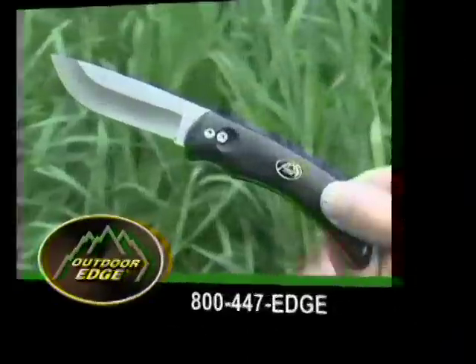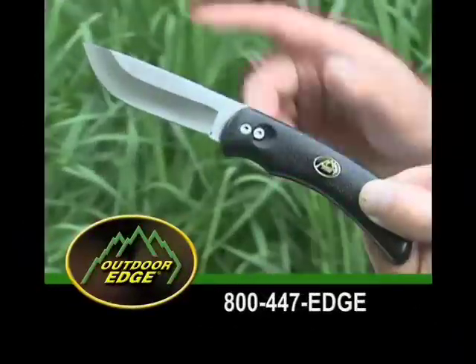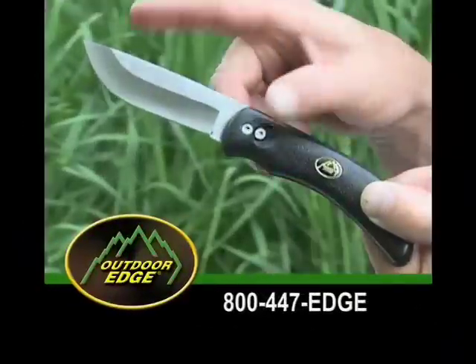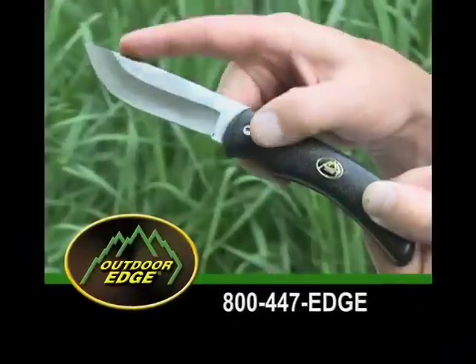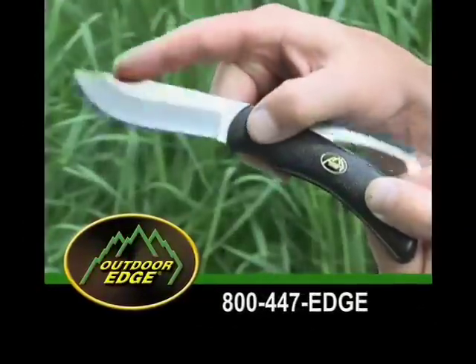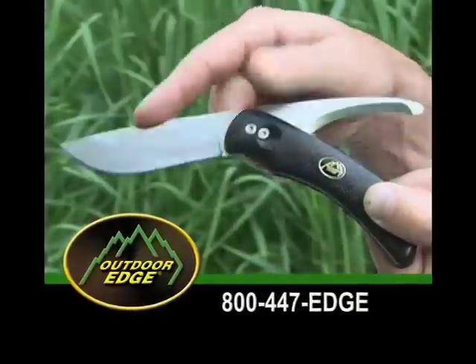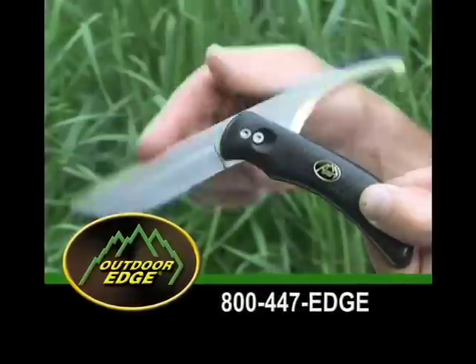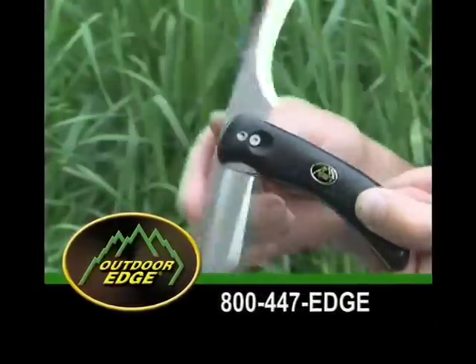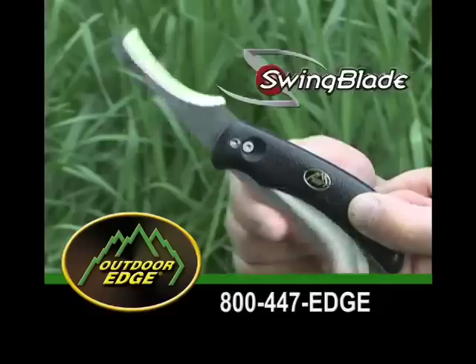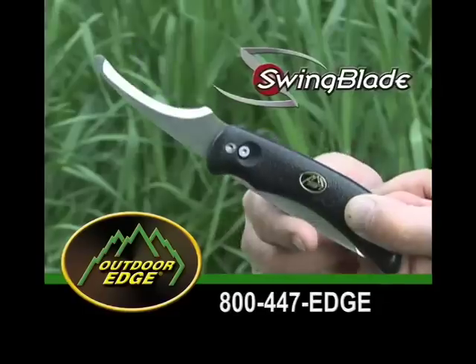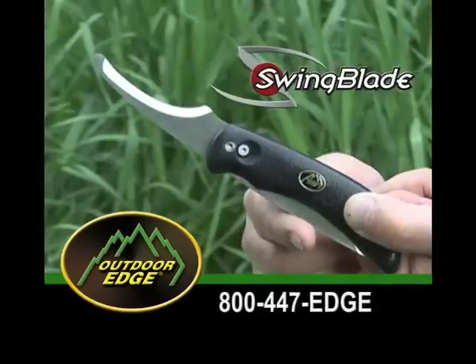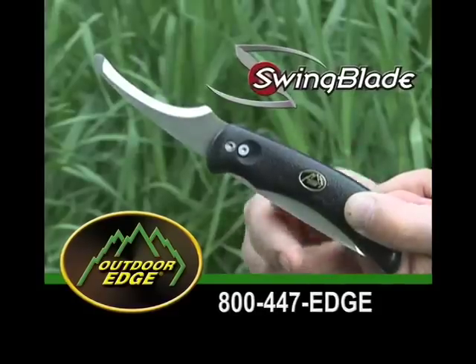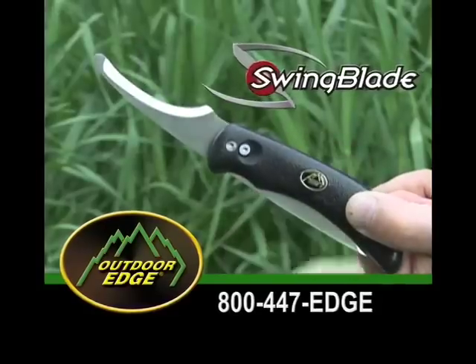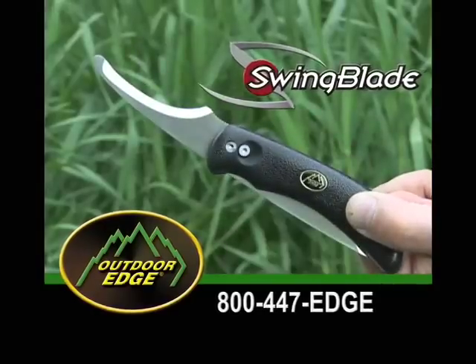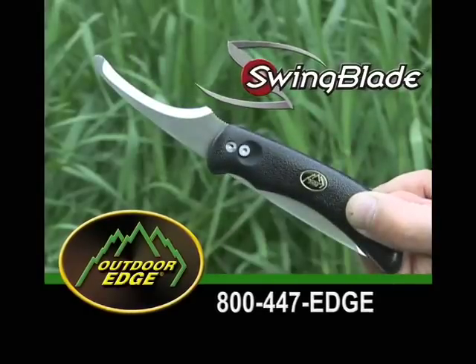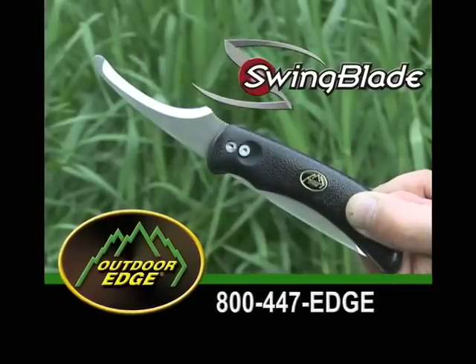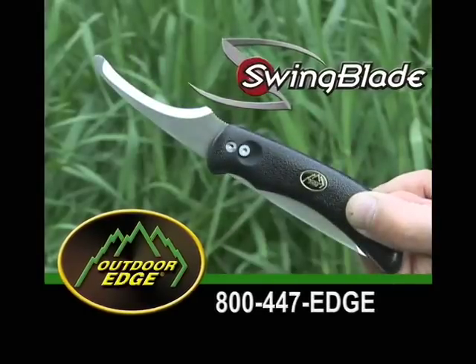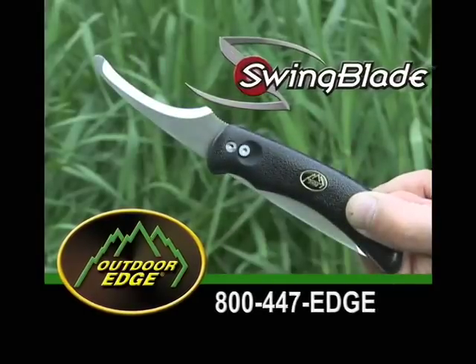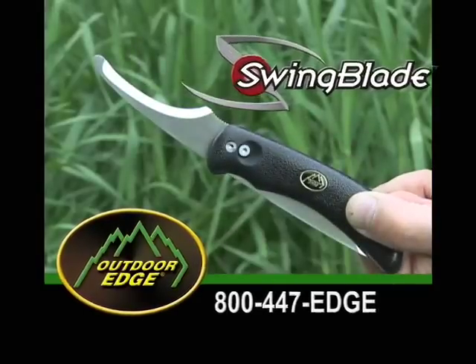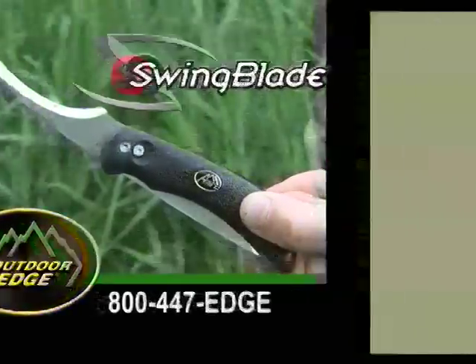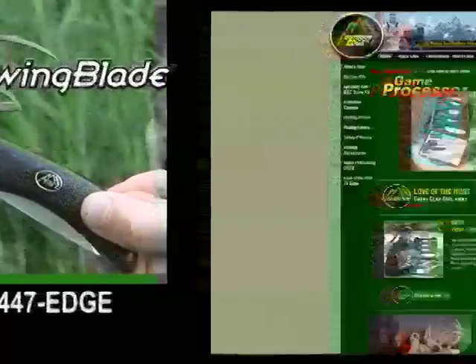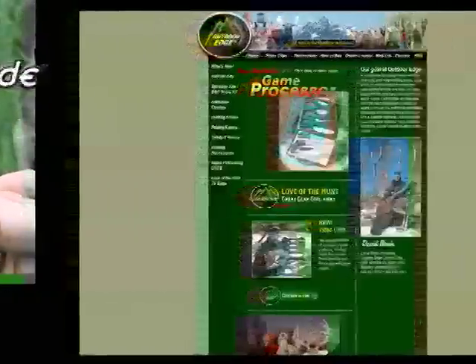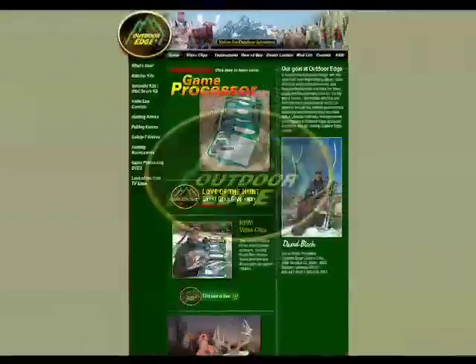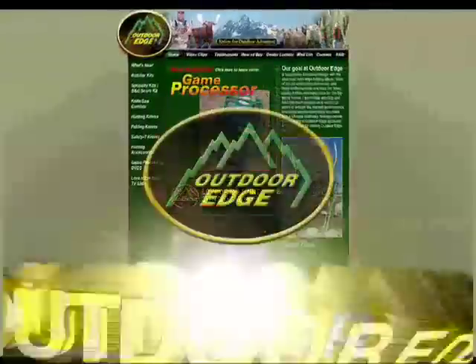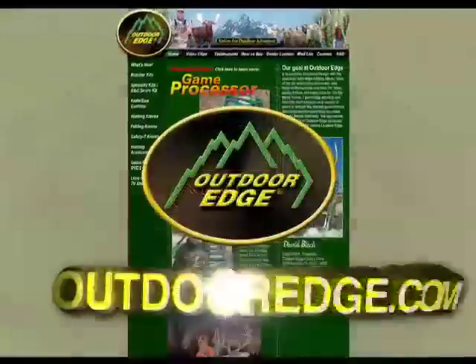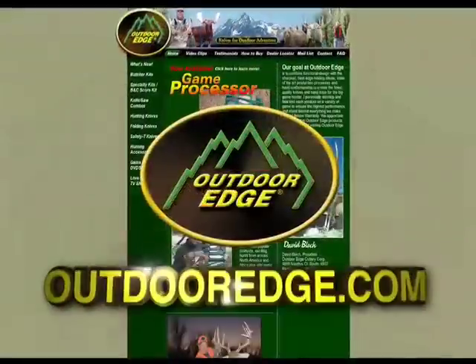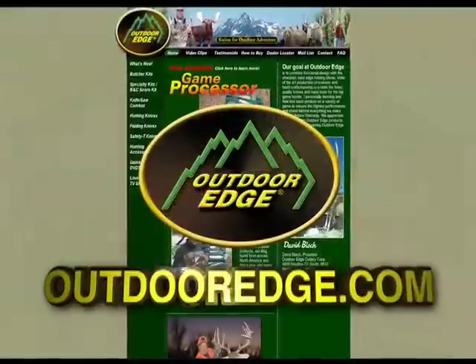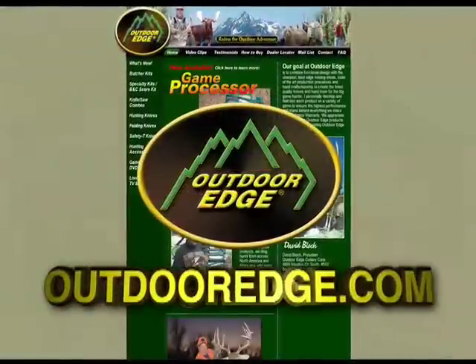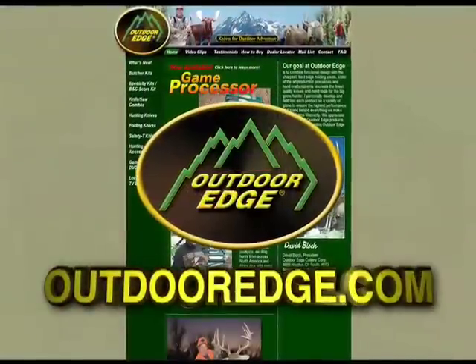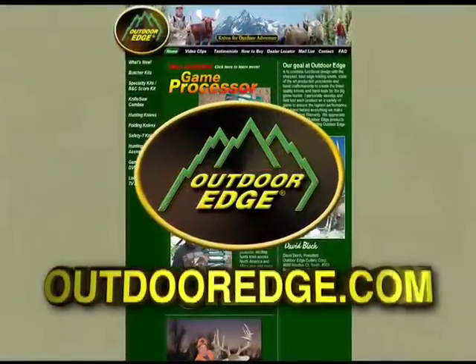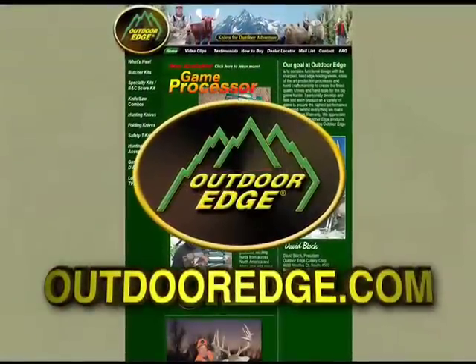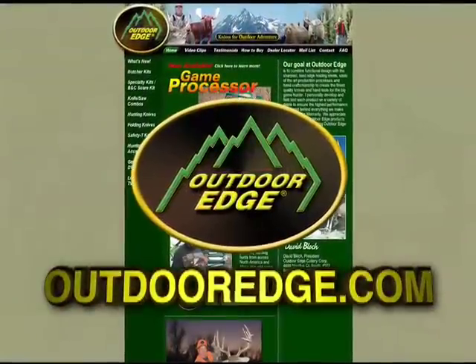To get the ultimate new hunting knife, call 800-447-EDGE or visit our website at OutdoorEdge.com.